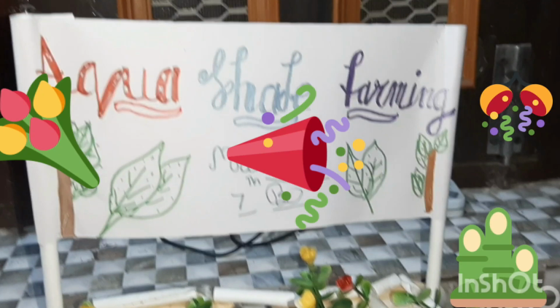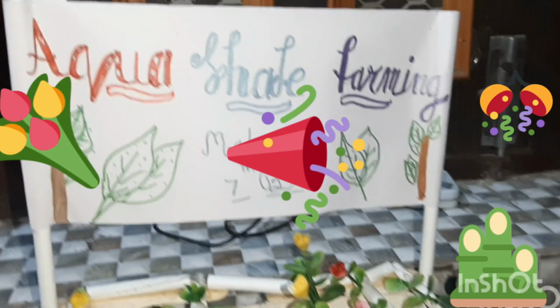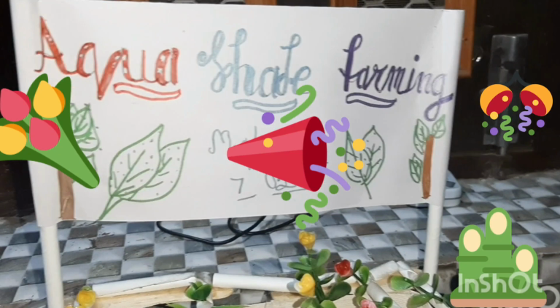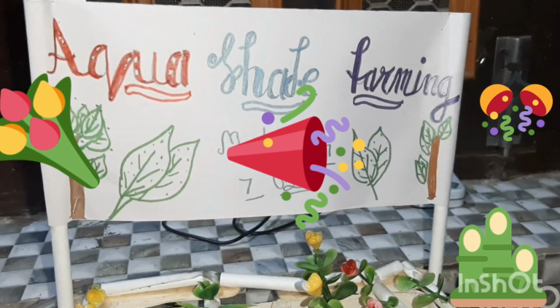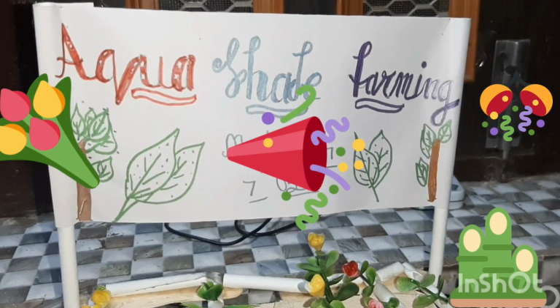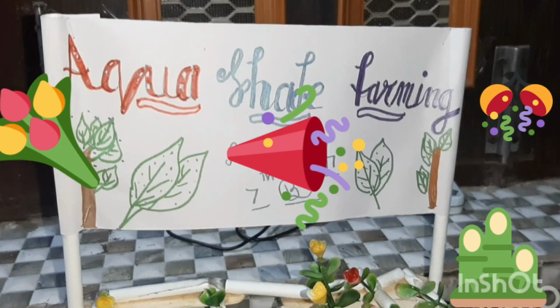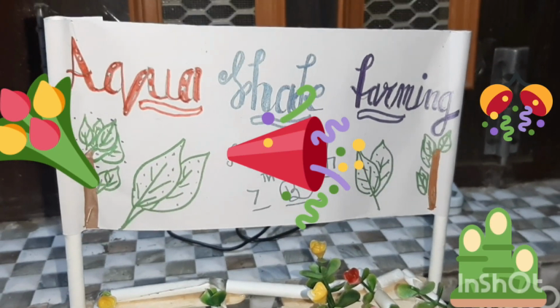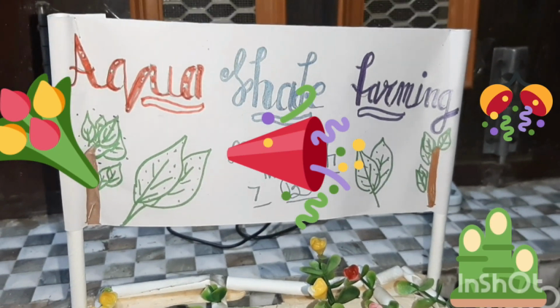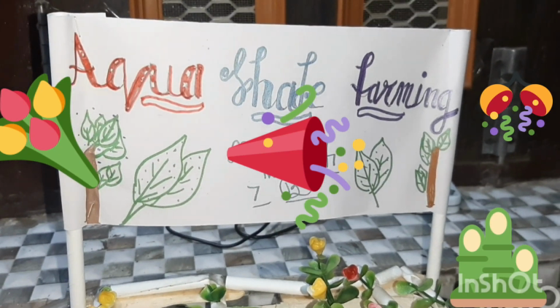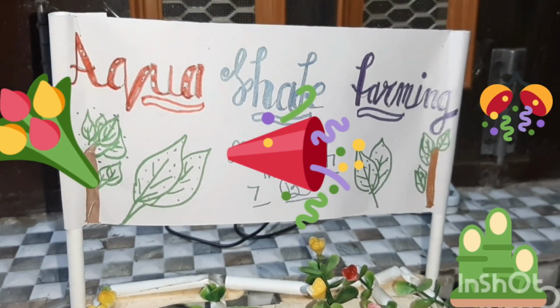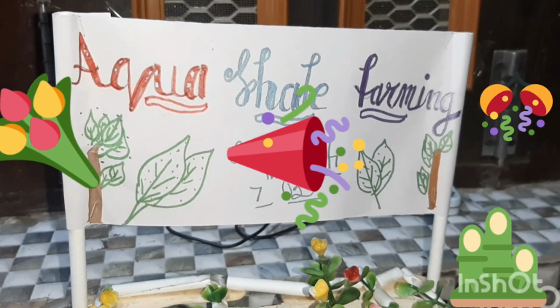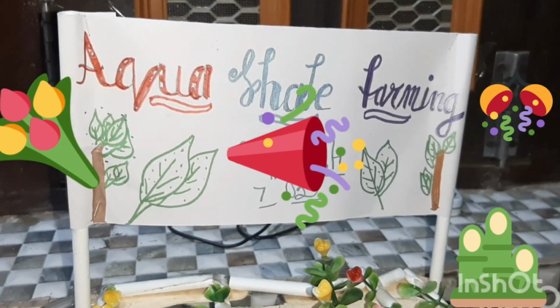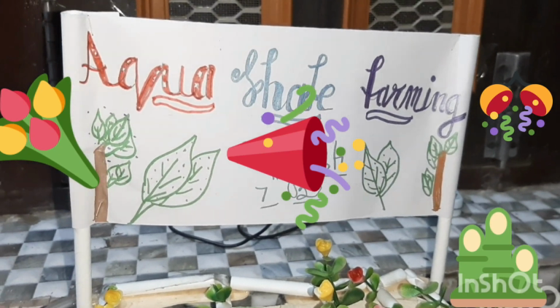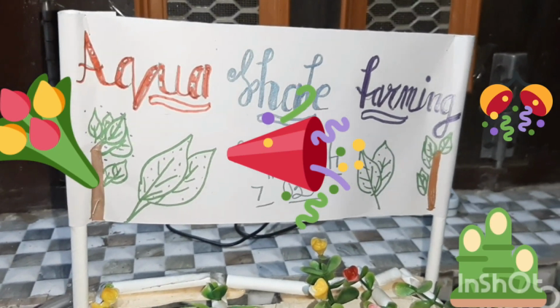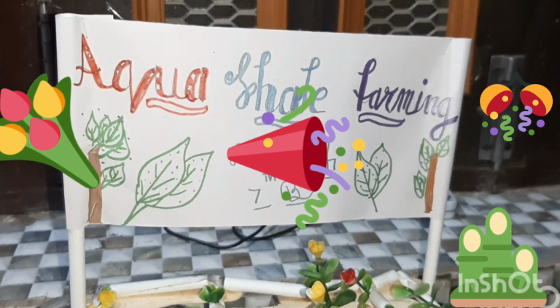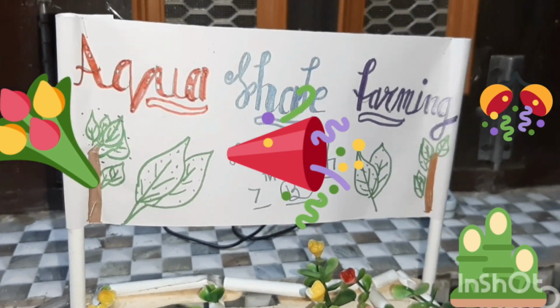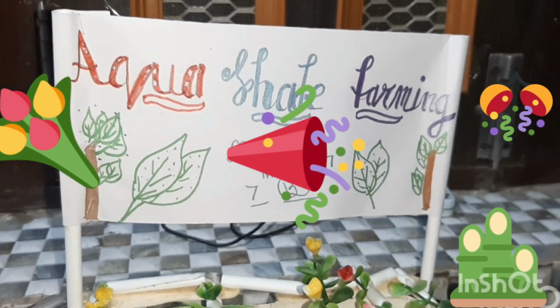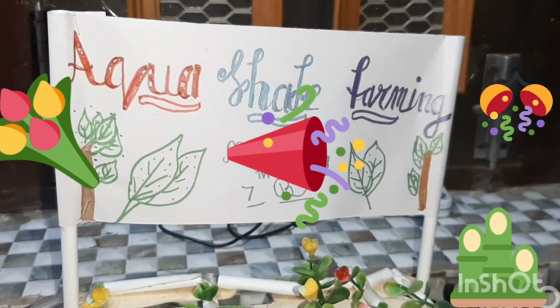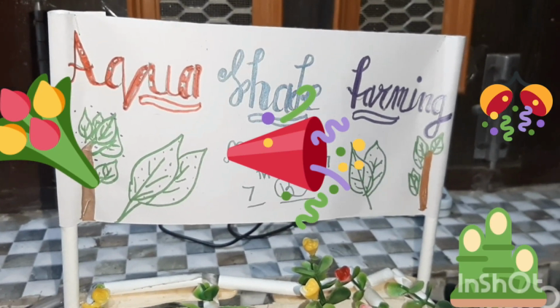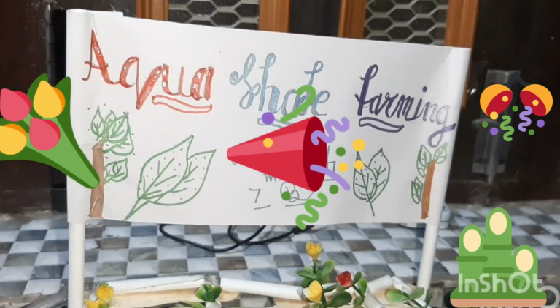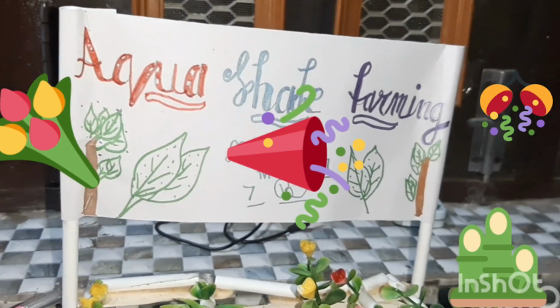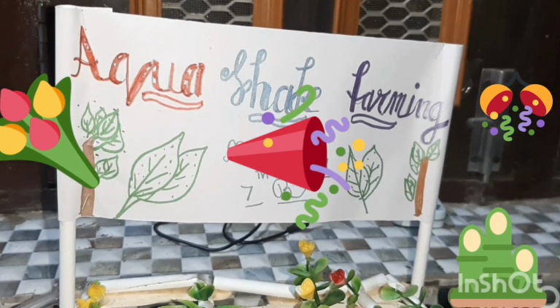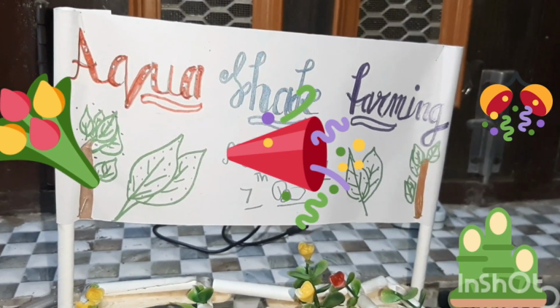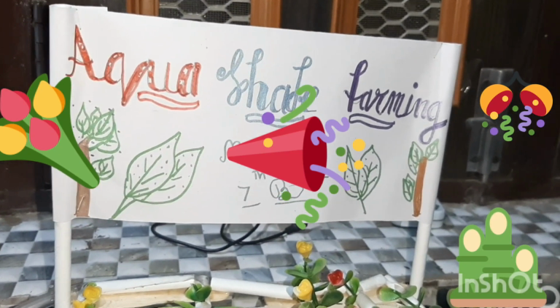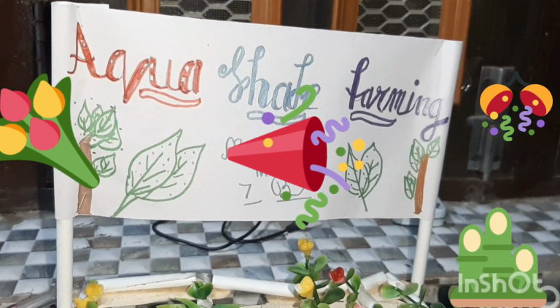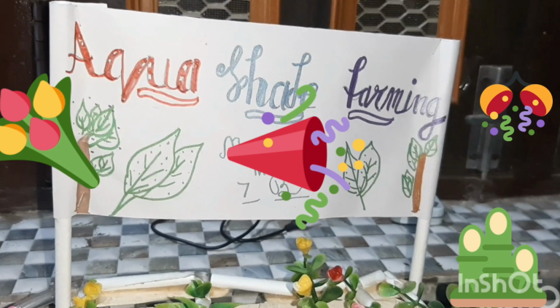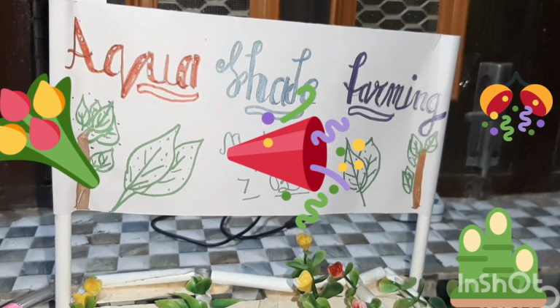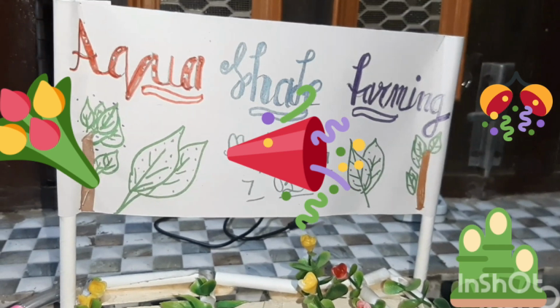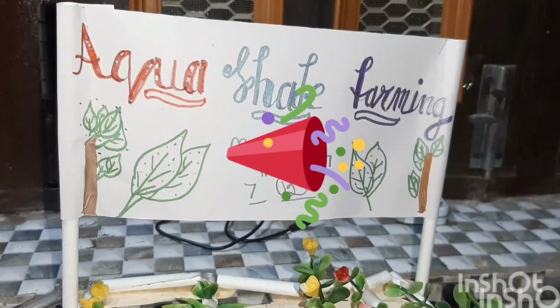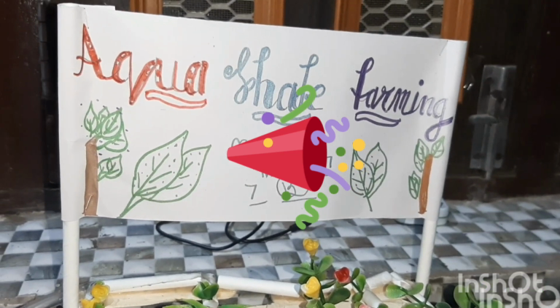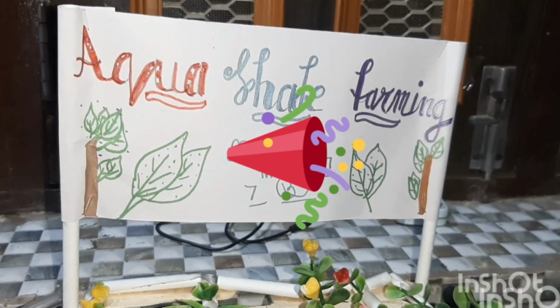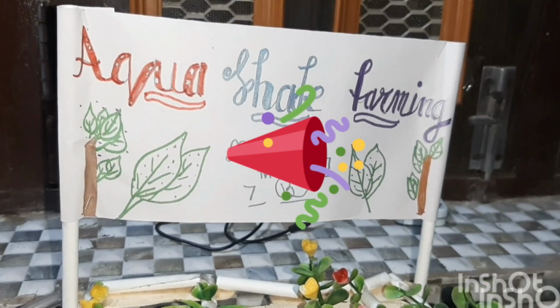Good morning everyone. I am presenting my project named Echo Sheep Farm. In this, we are using two techniques.